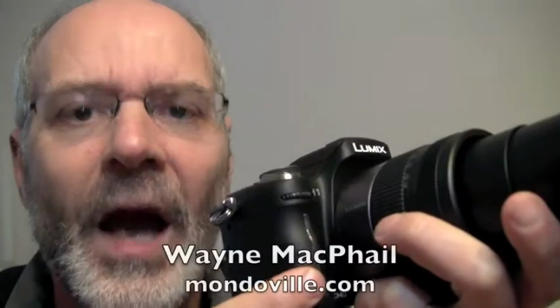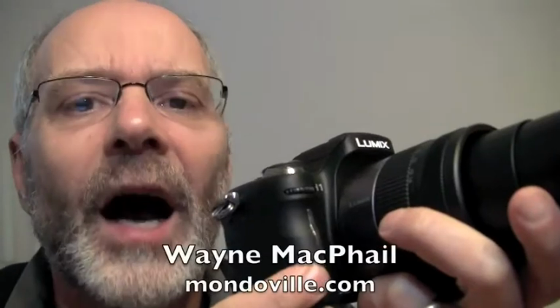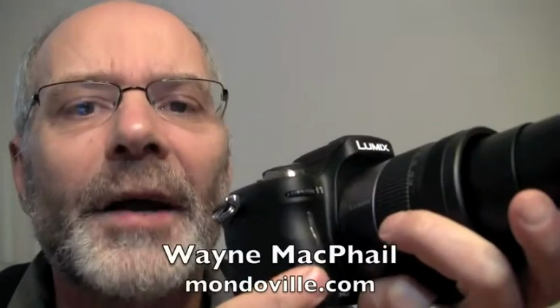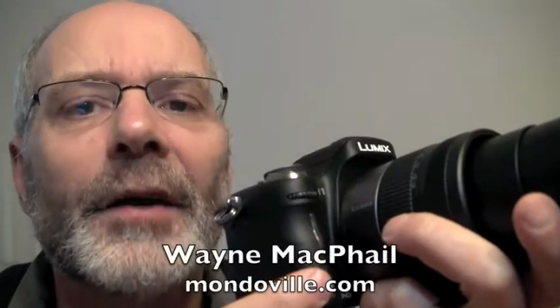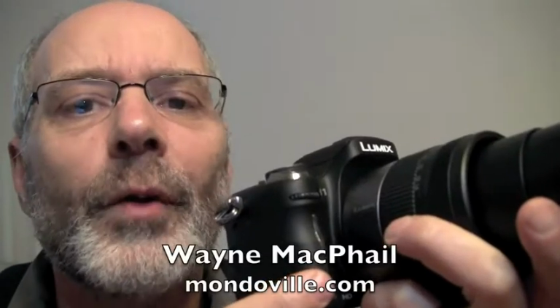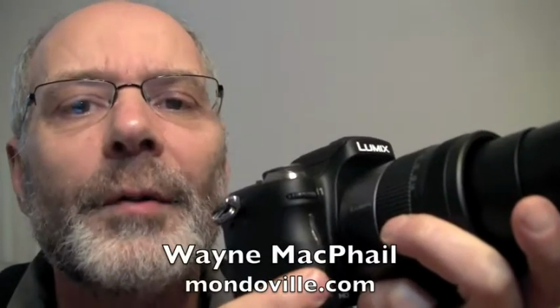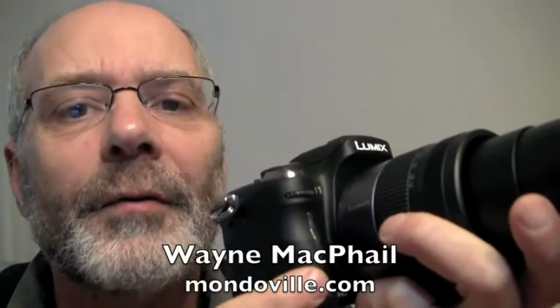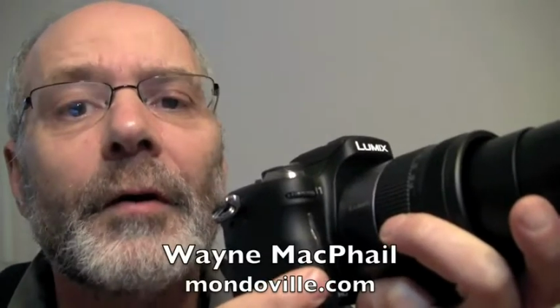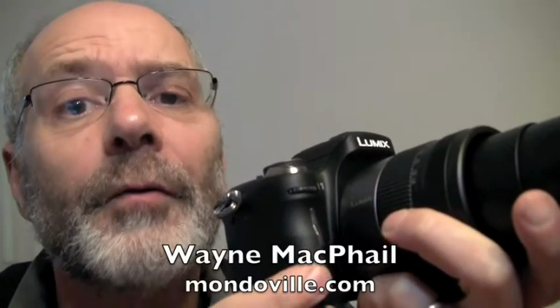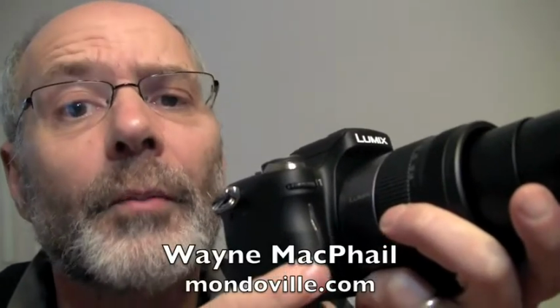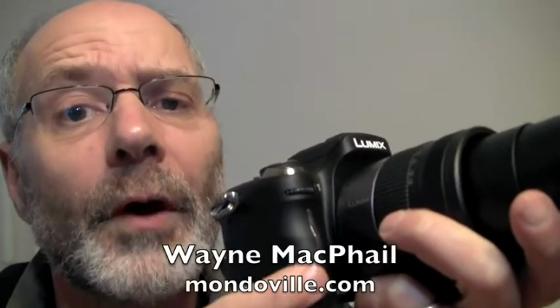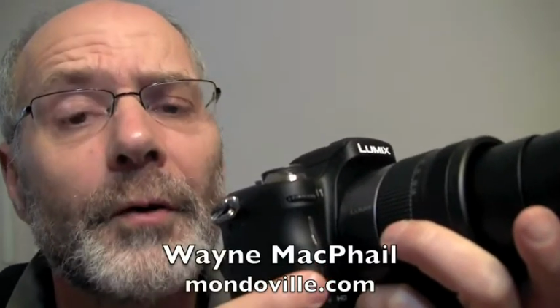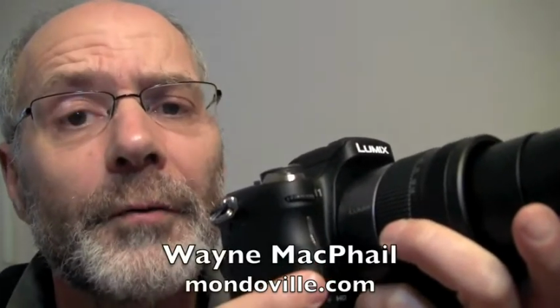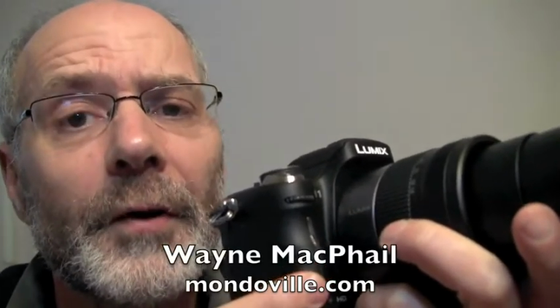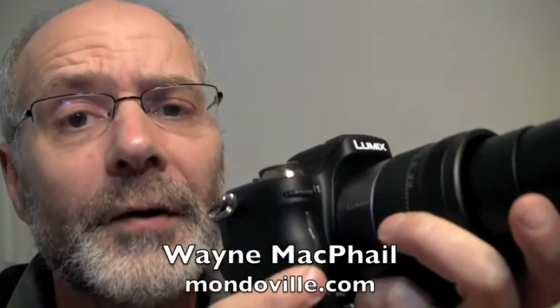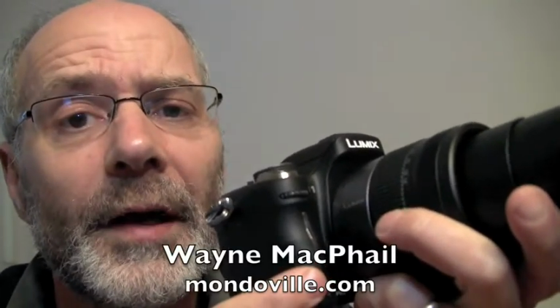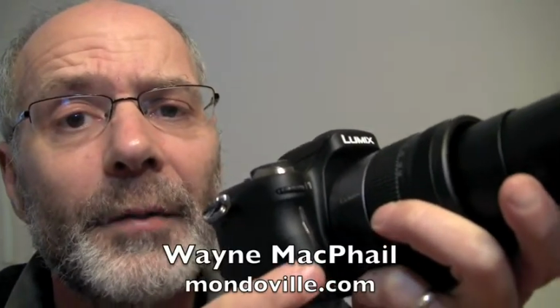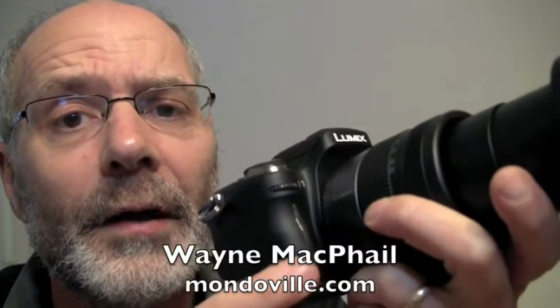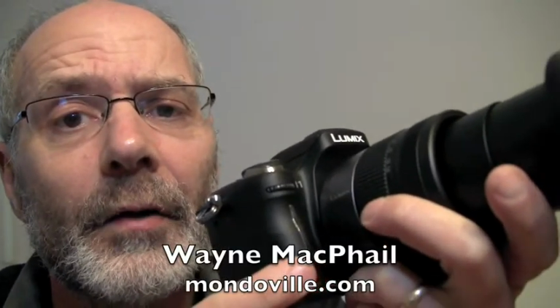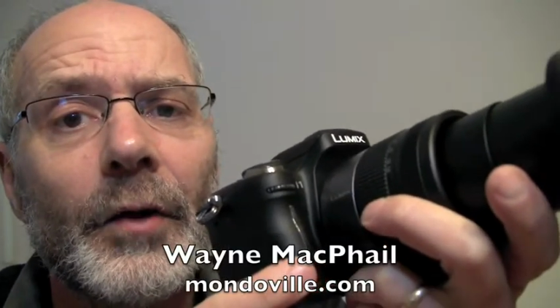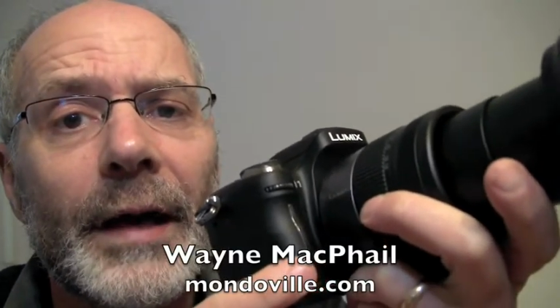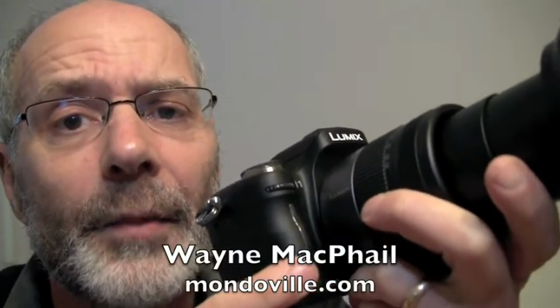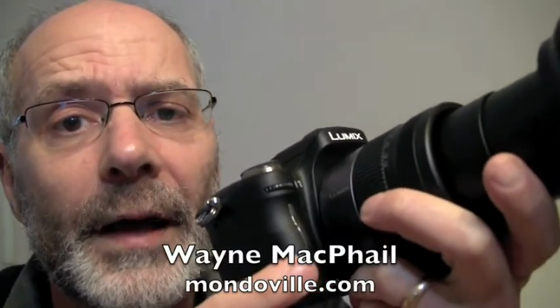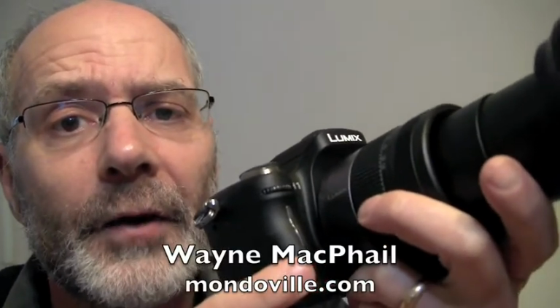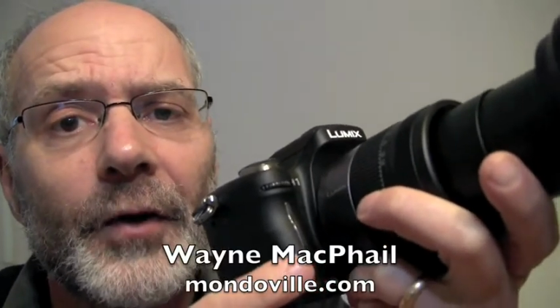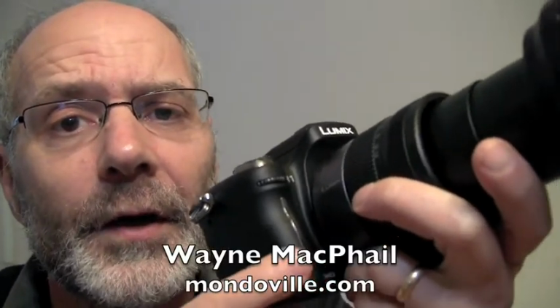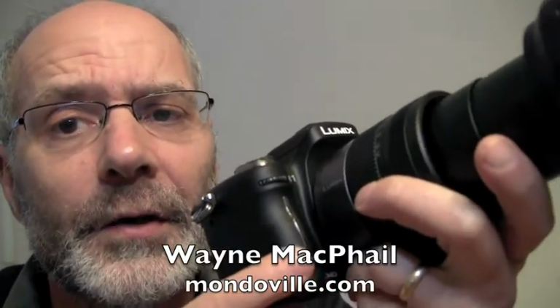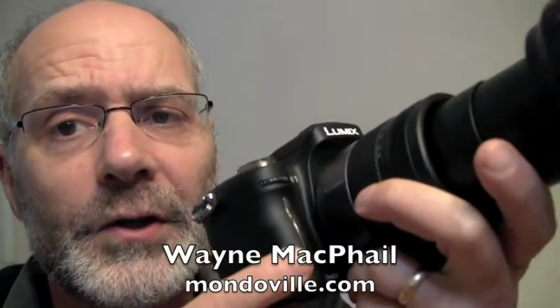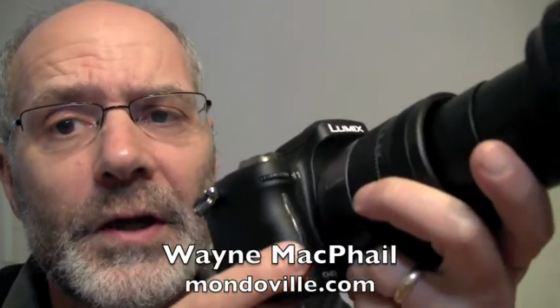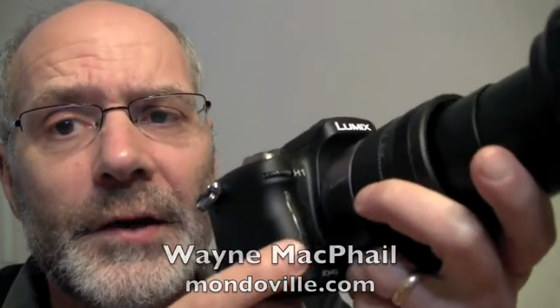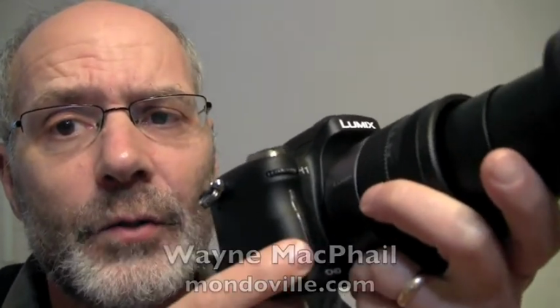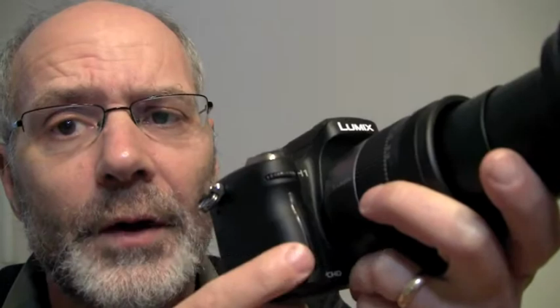Hi gang, it's Wayne McPhail for MondoVille and today I'm taking a look at the Panasonic GH1.